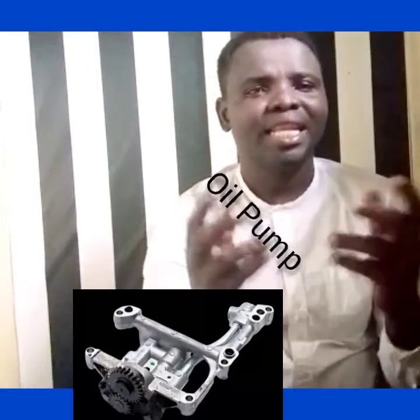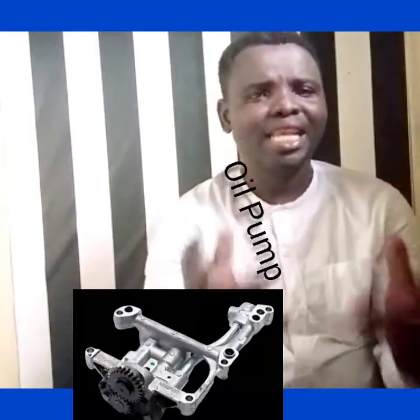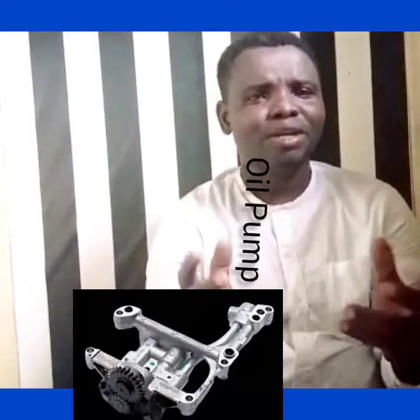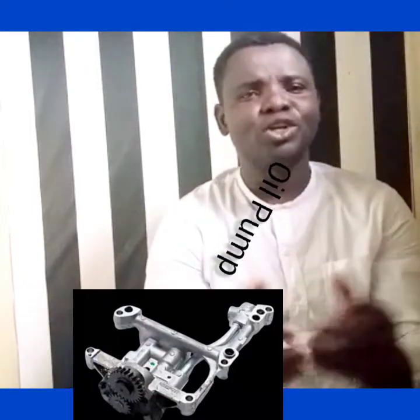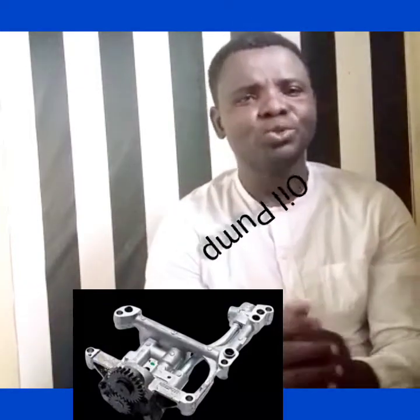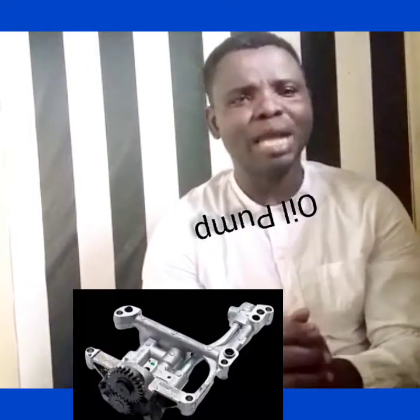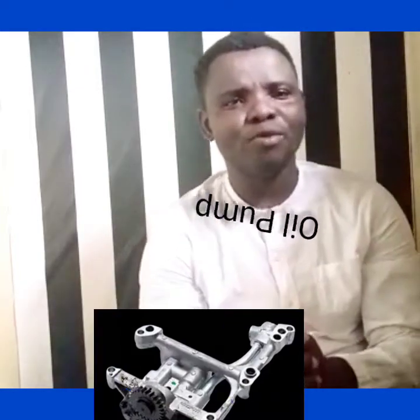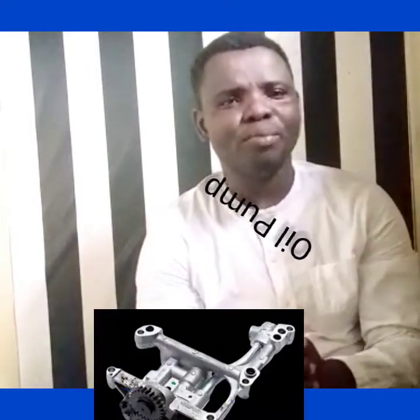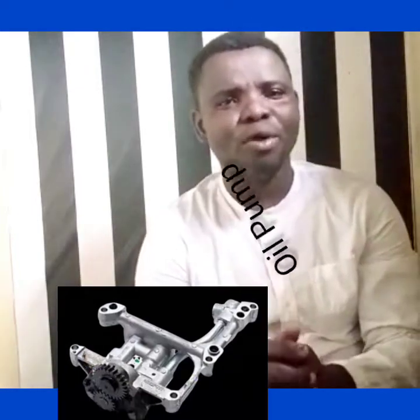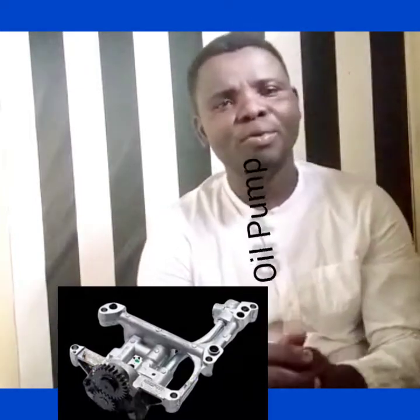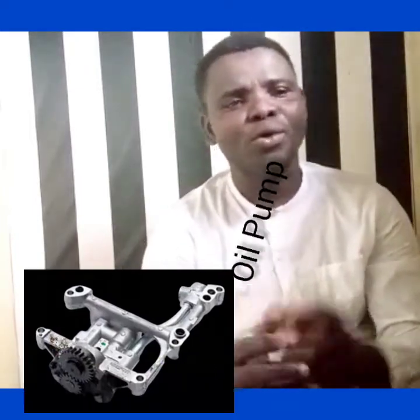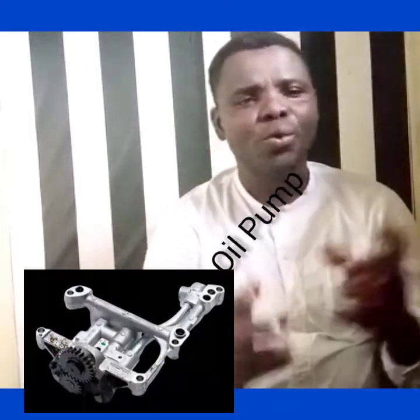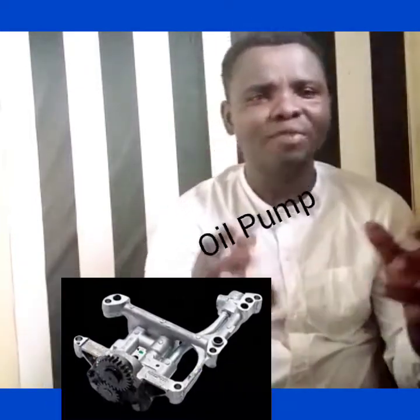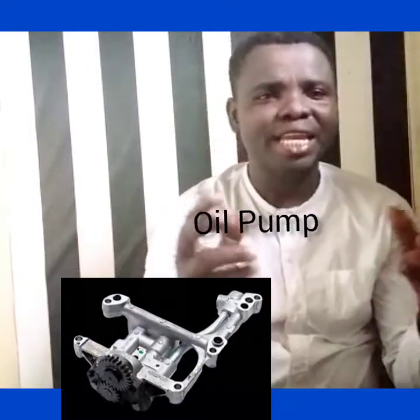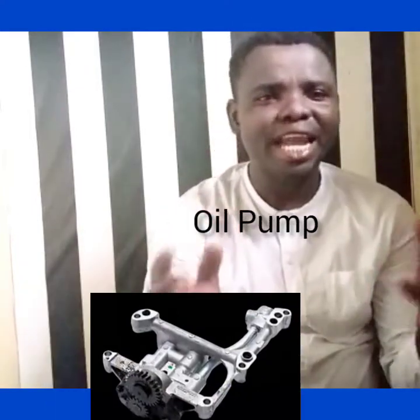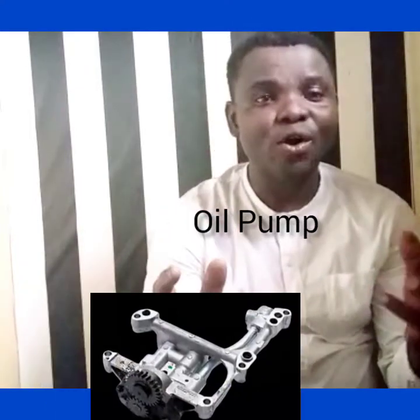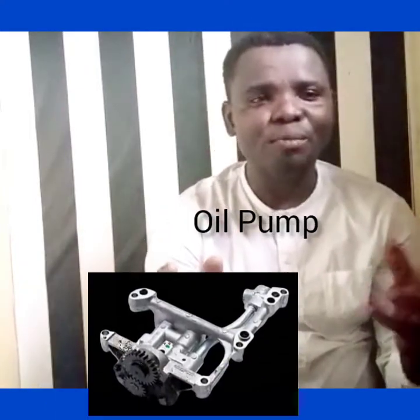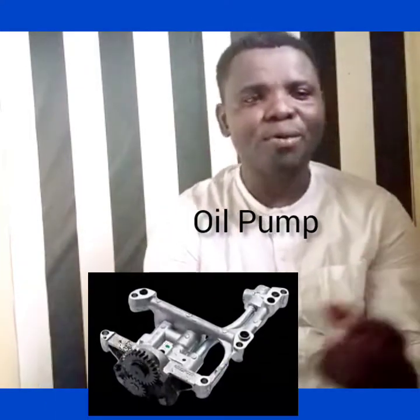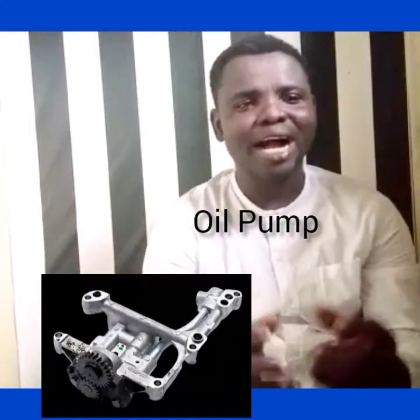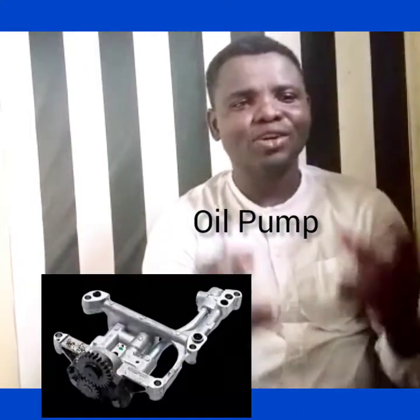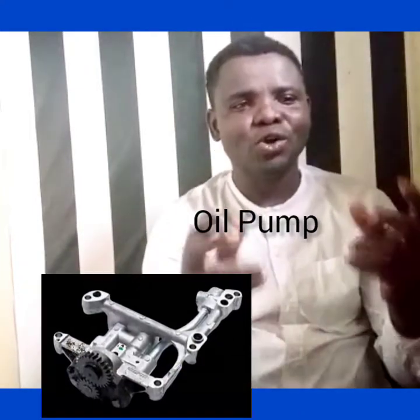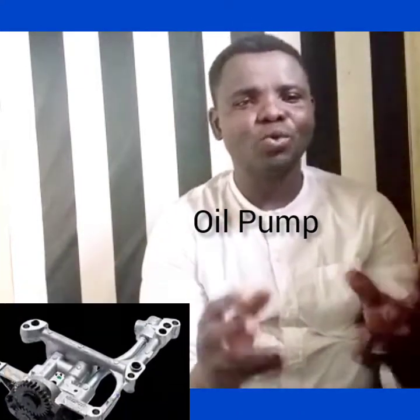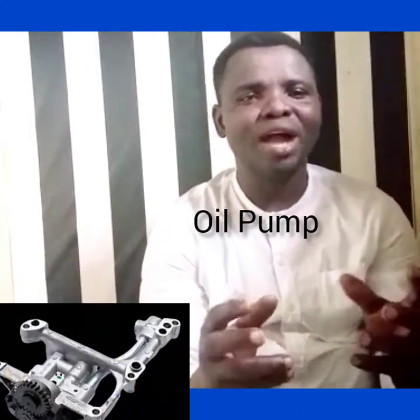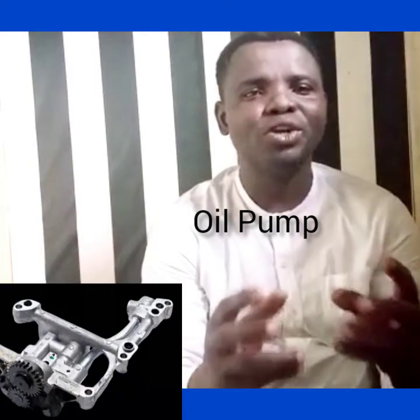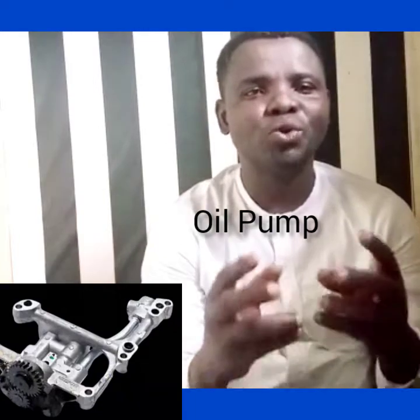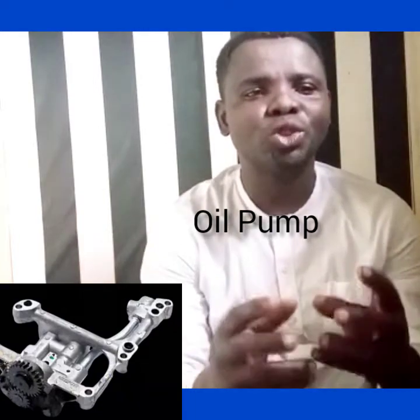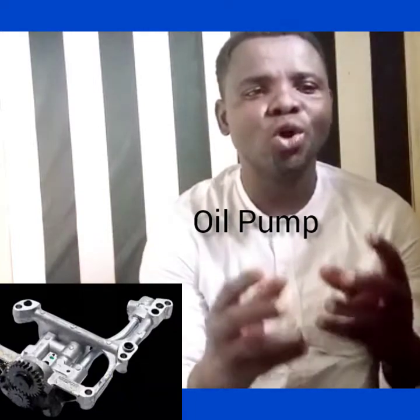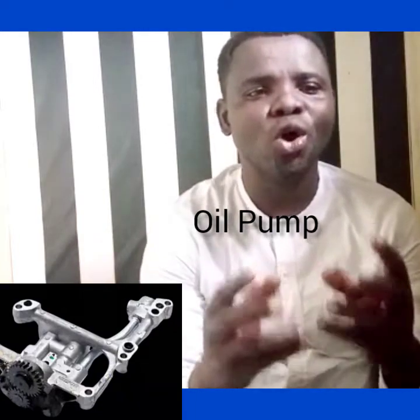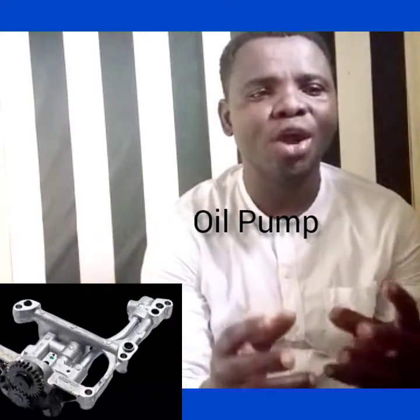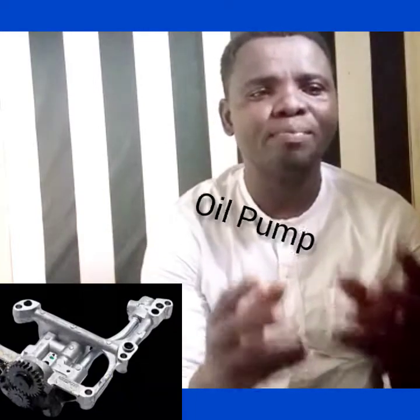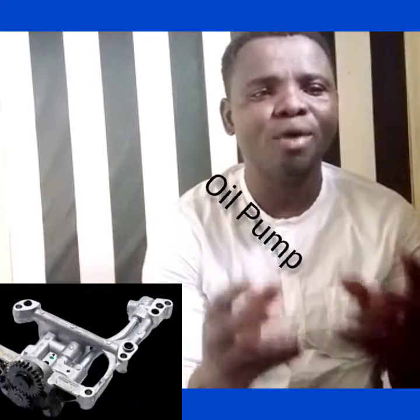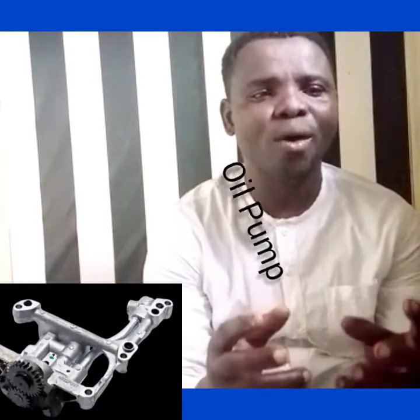Let's mention two types of oil pump. We have the gear oil pump and also the rotor oil pump.